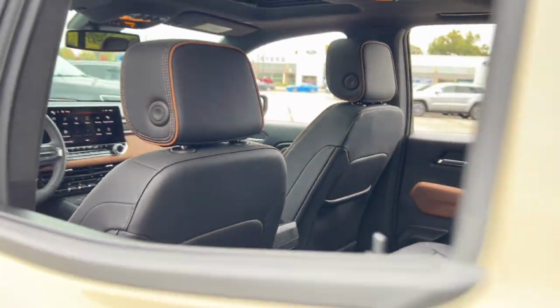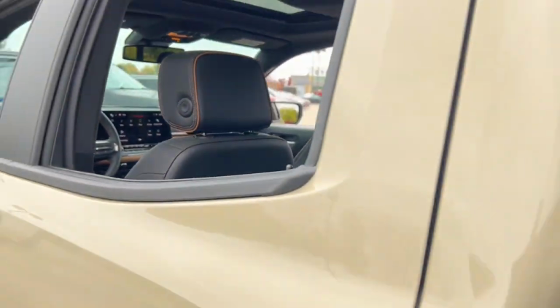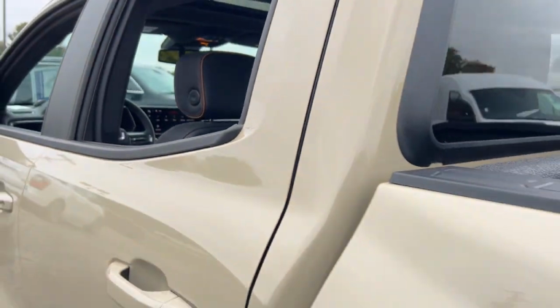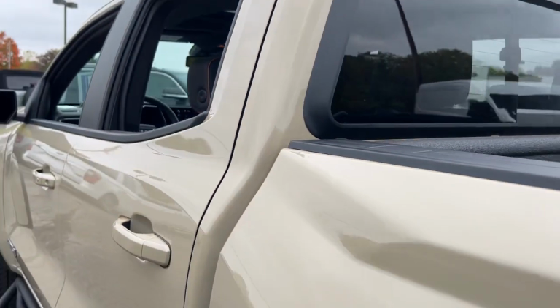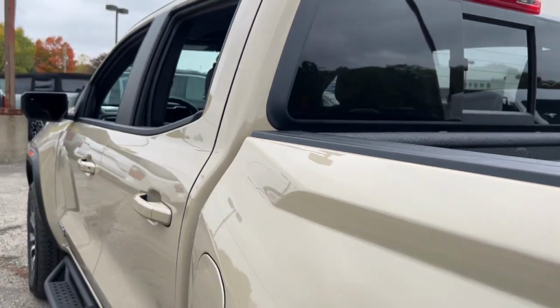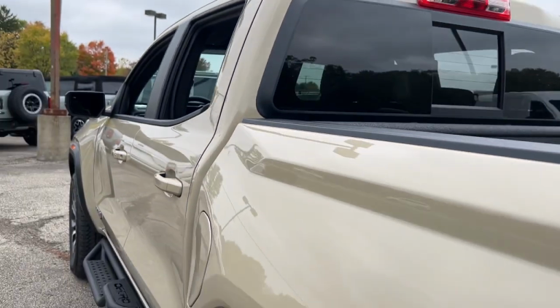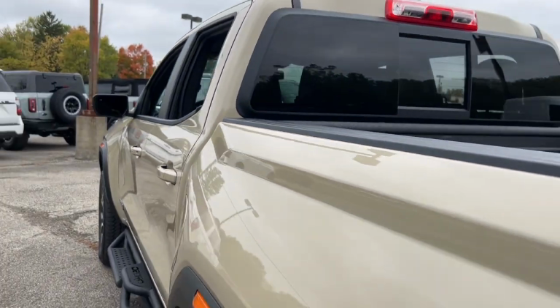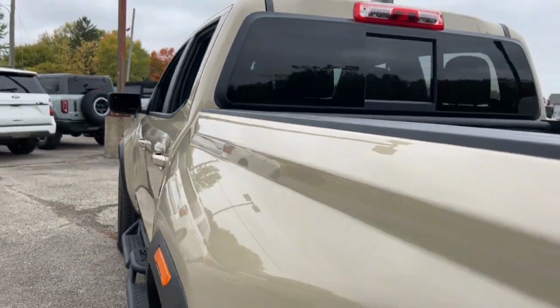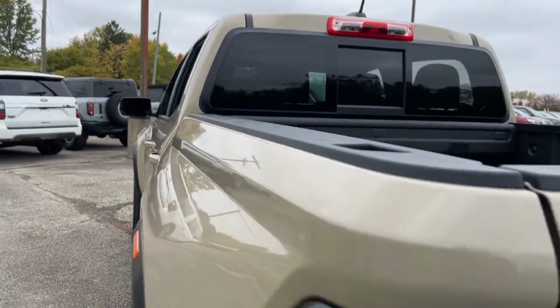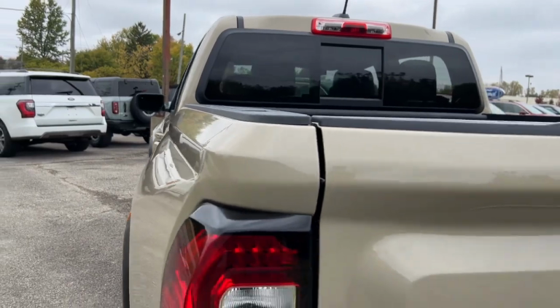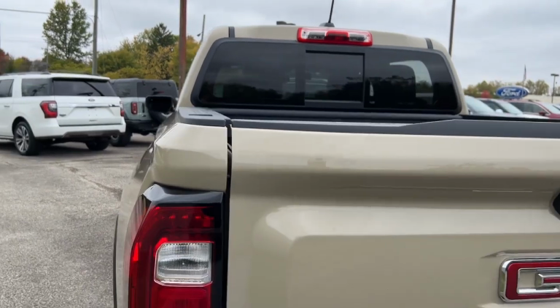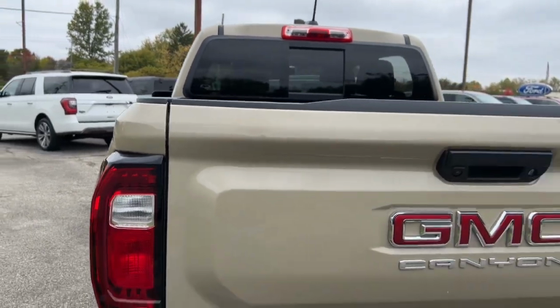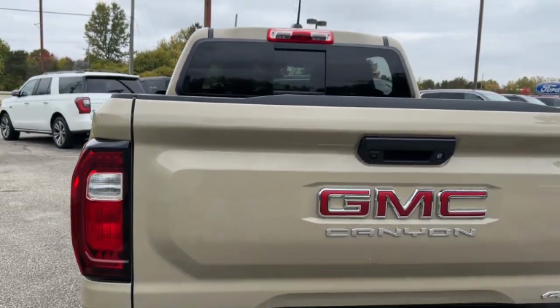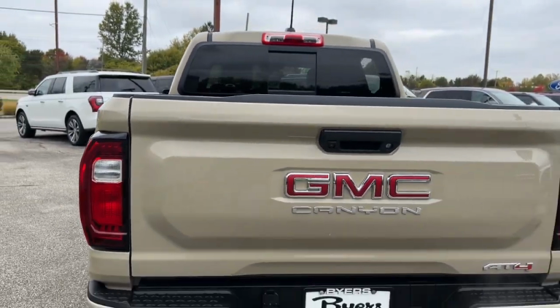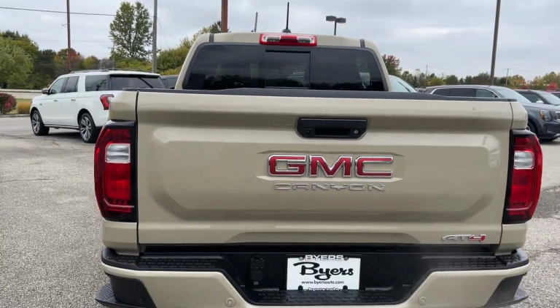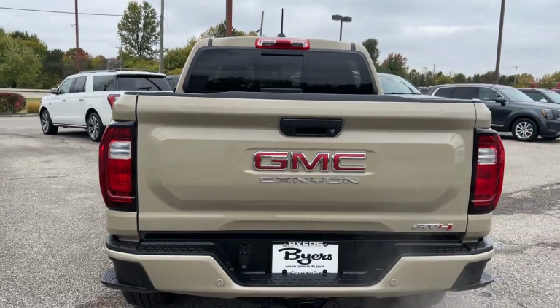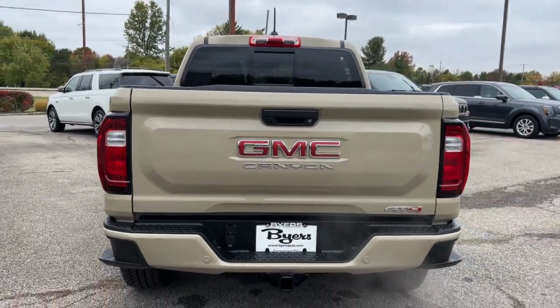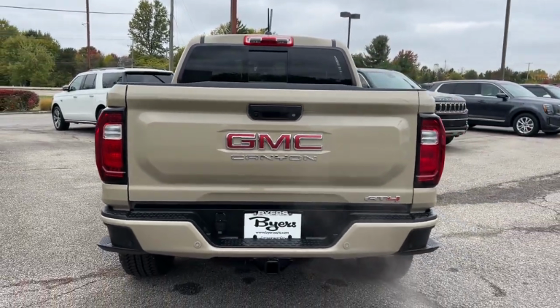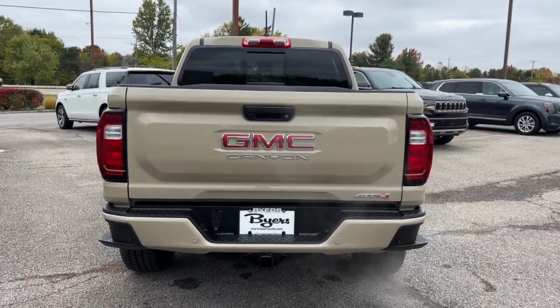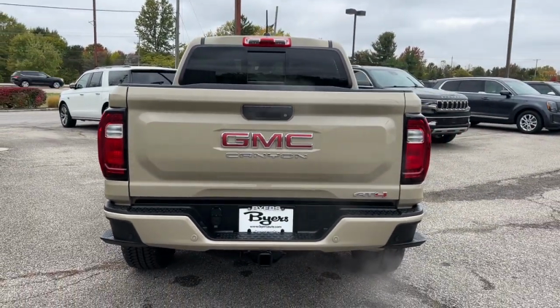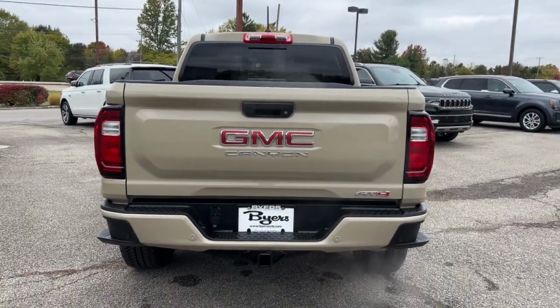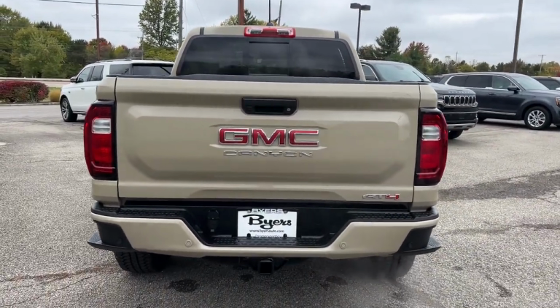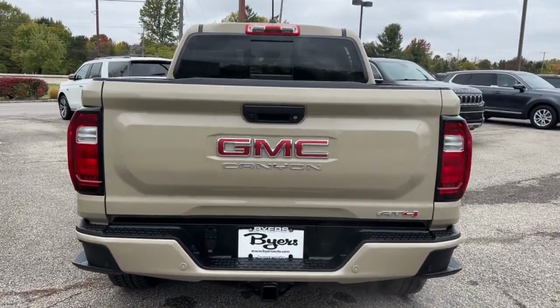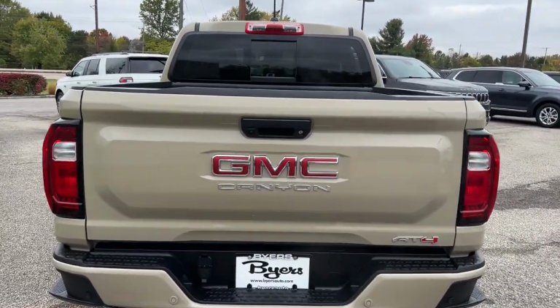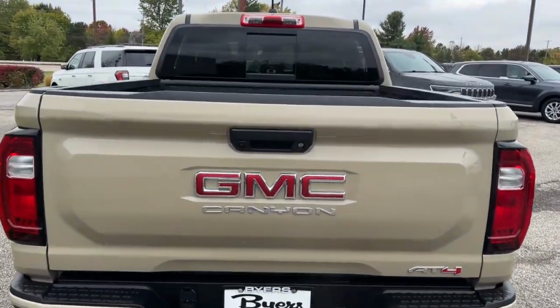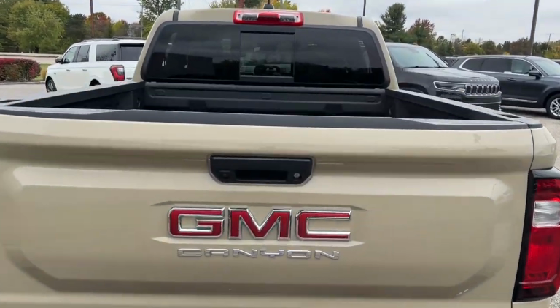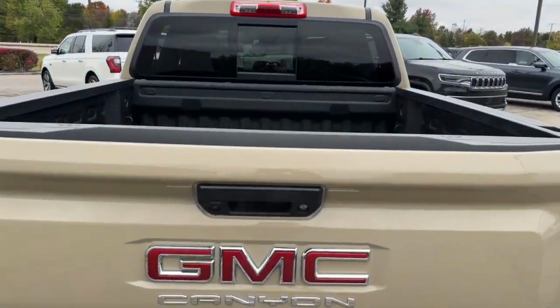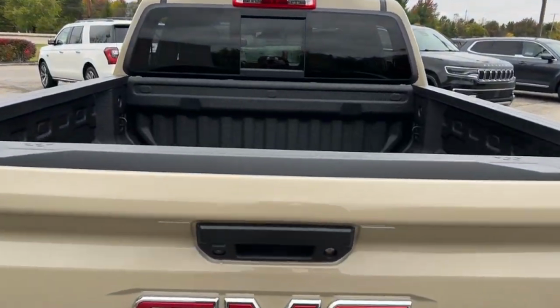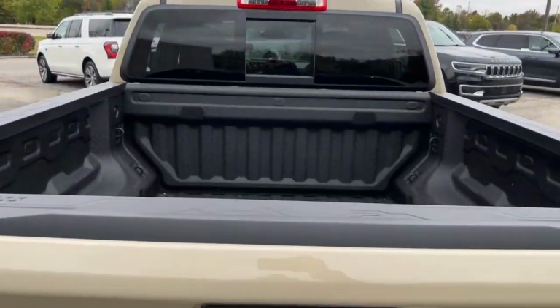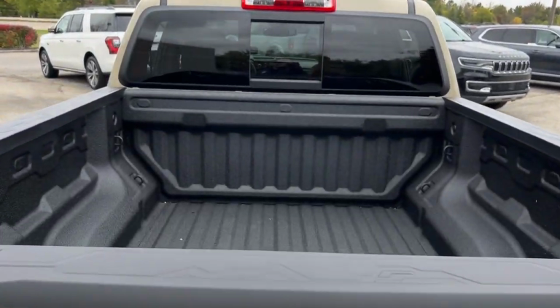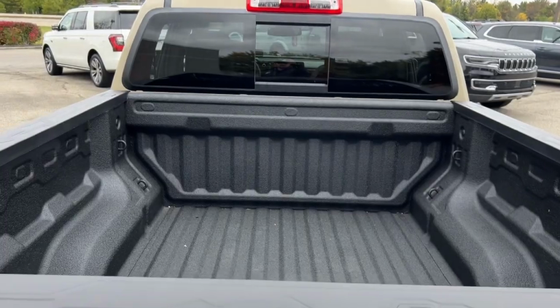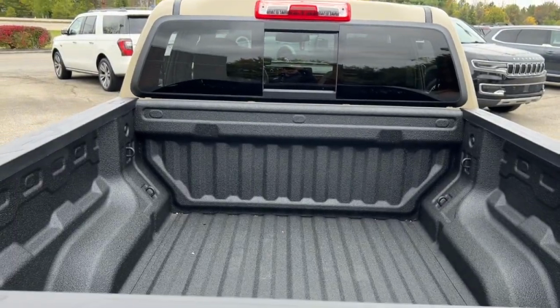Don't miss the chance to drive this remarkably agile Canyon. Our team will give you an outstanding road test experience. Stop in today.